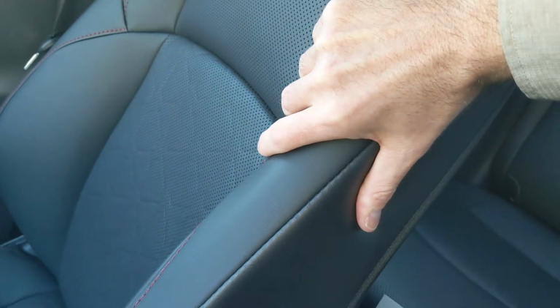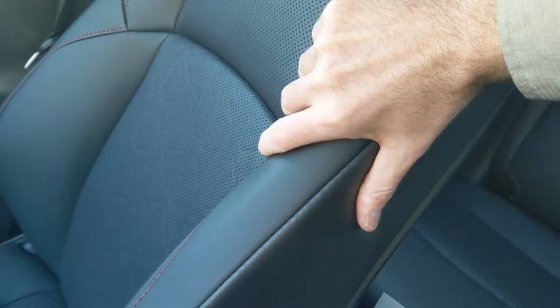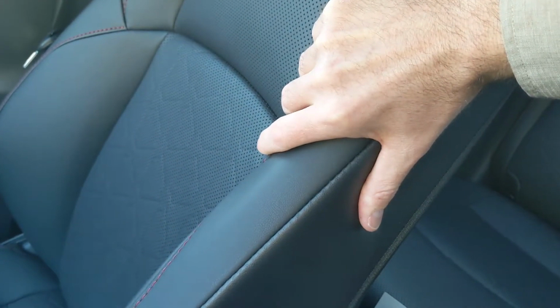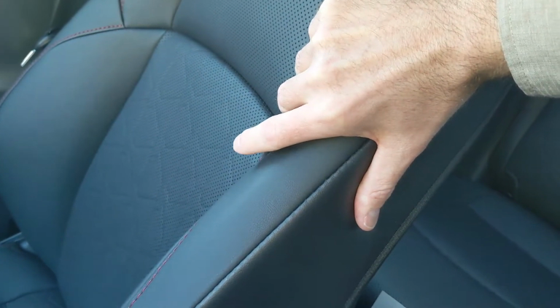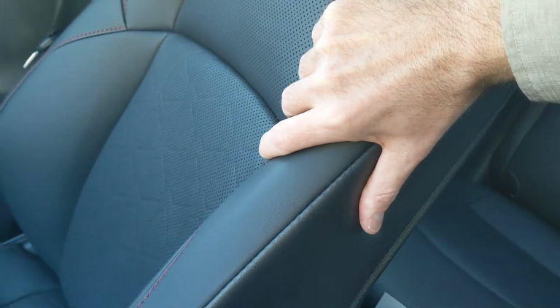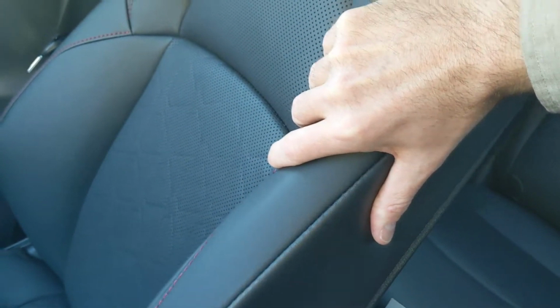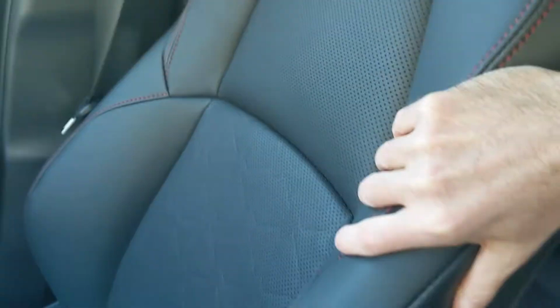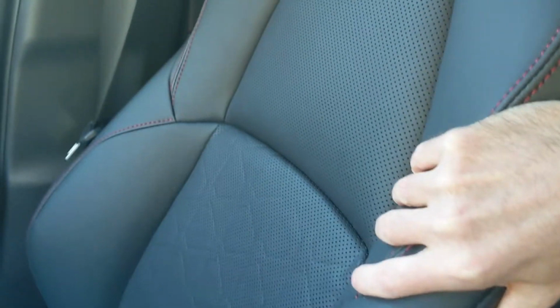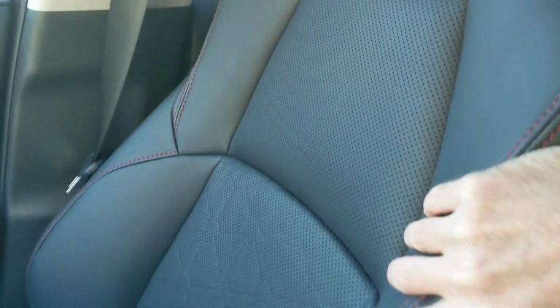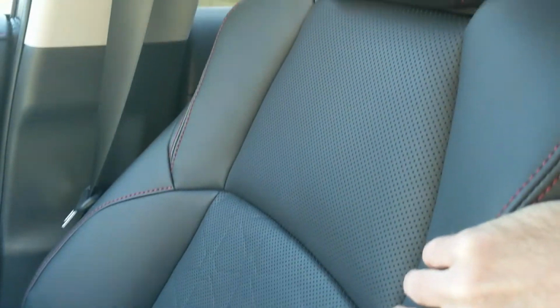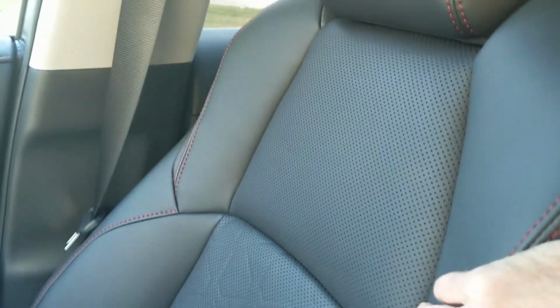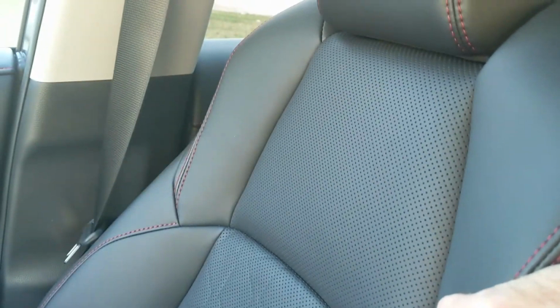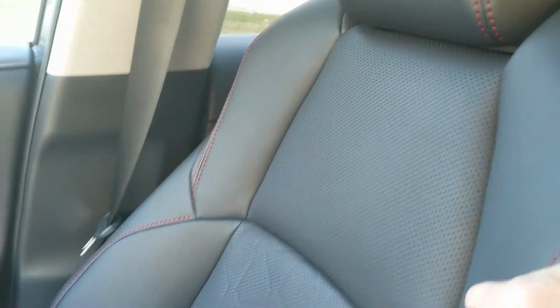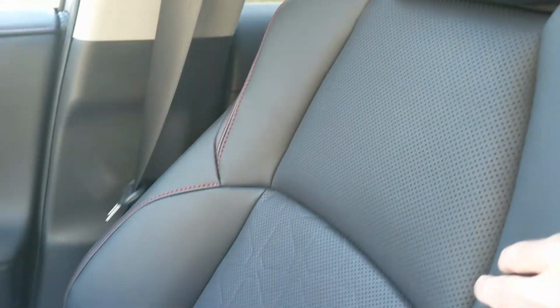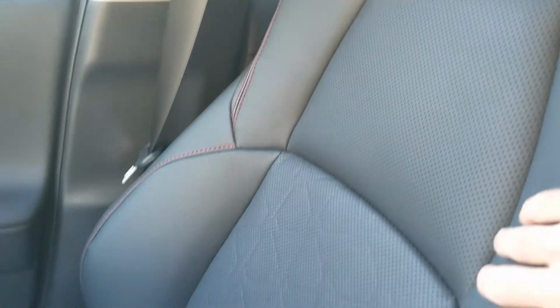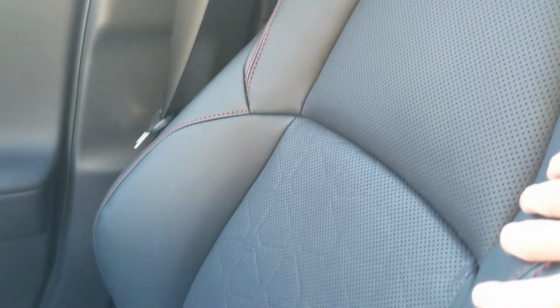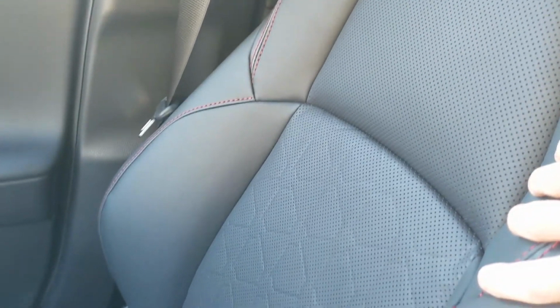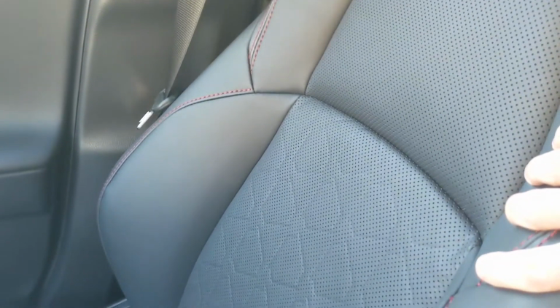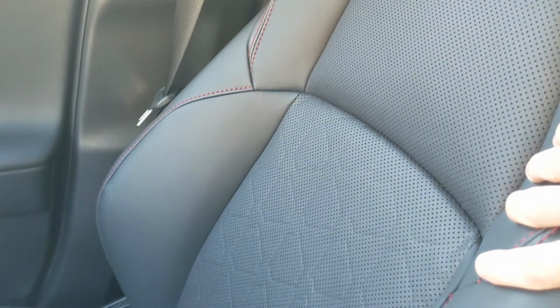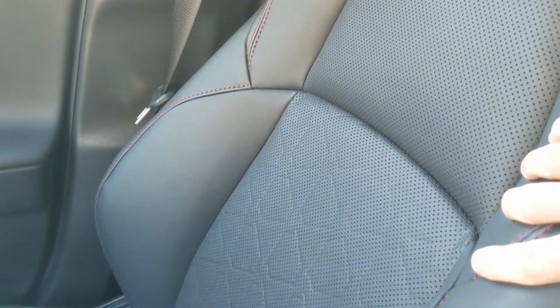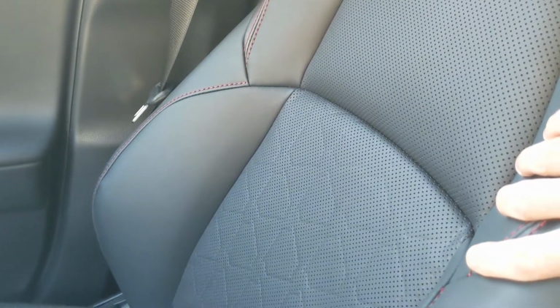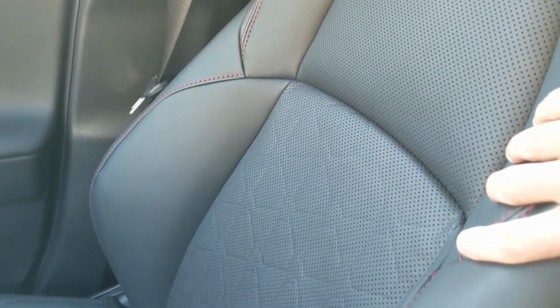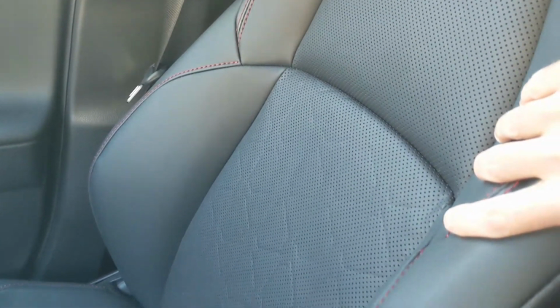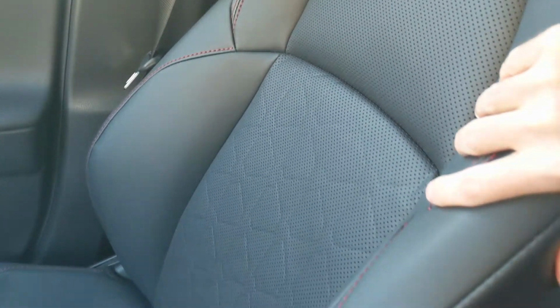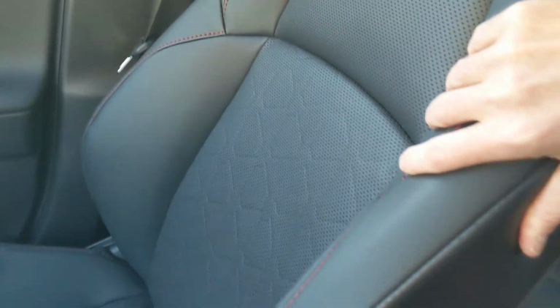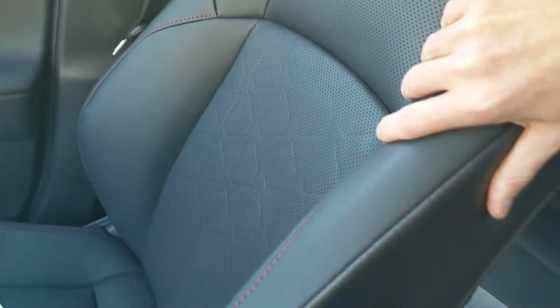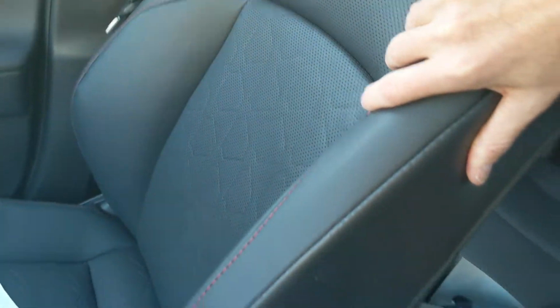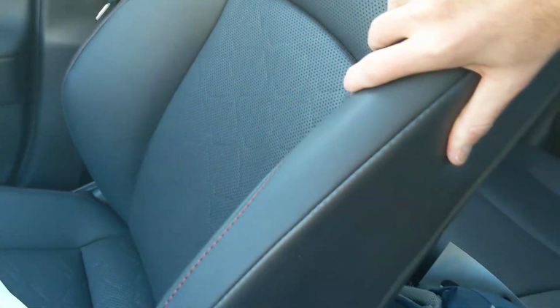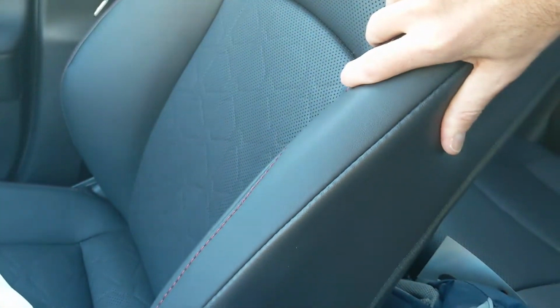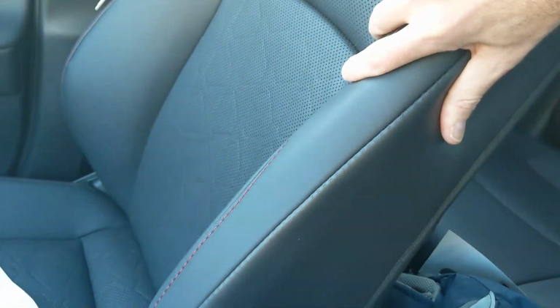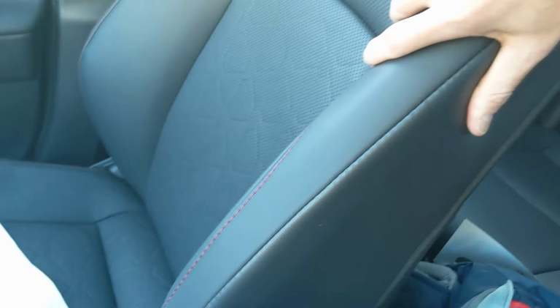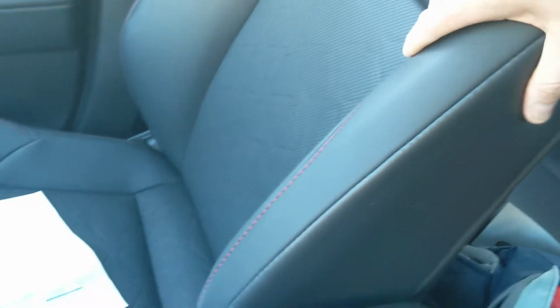The seating material is a faux leather. Apparently it's lighter than real leather. I like to see simulated leather — I don't think there's really much need to use real leather in a vehicle anymore.